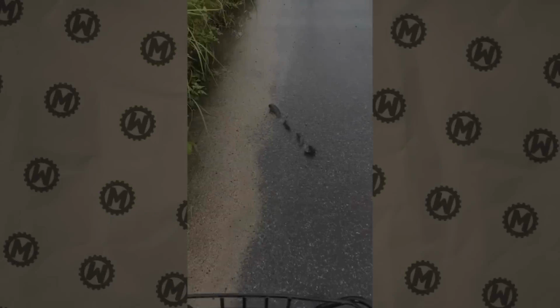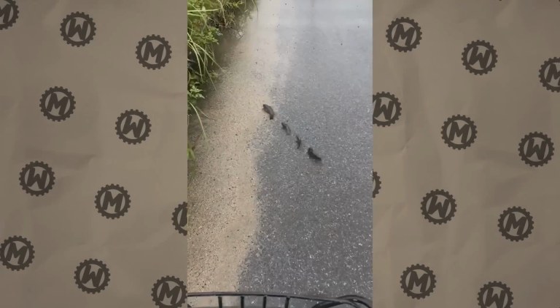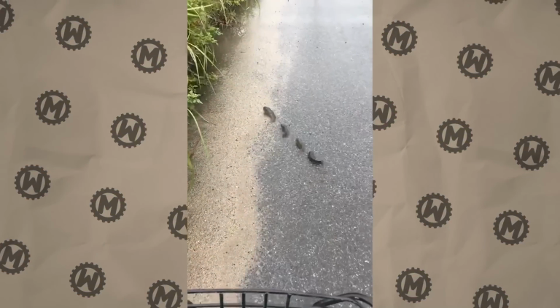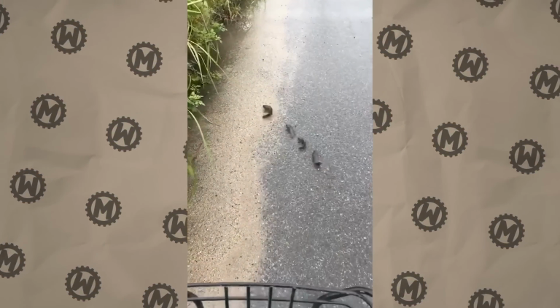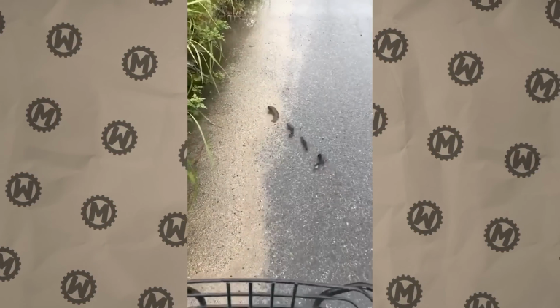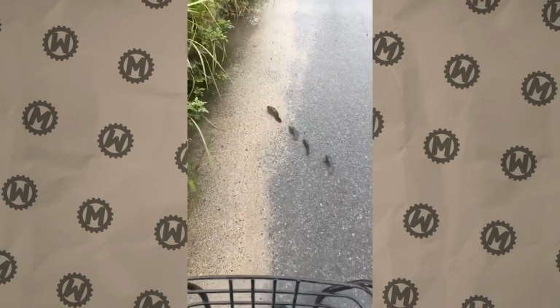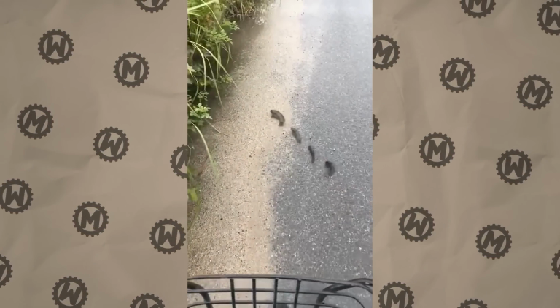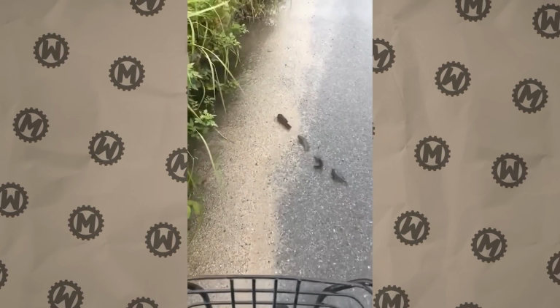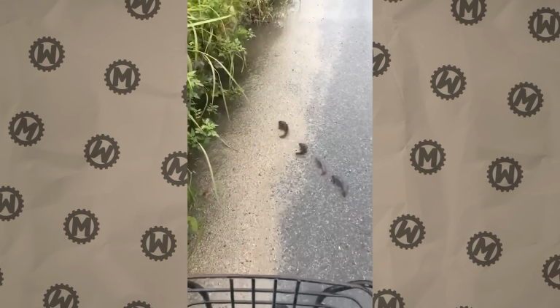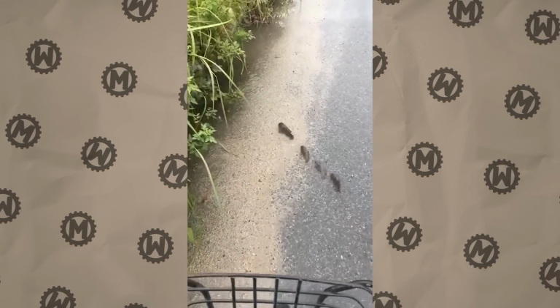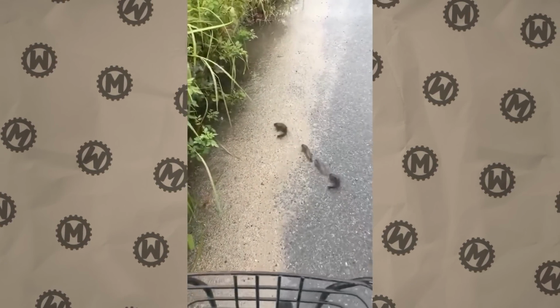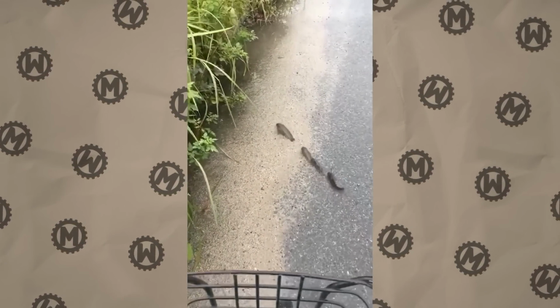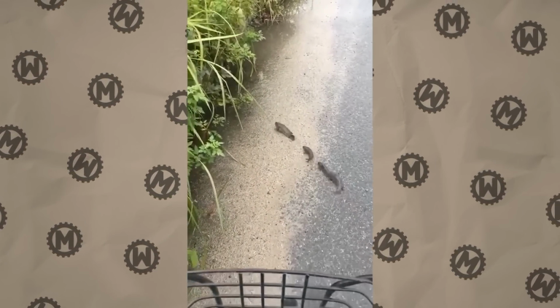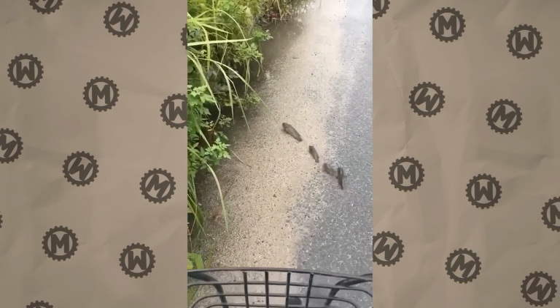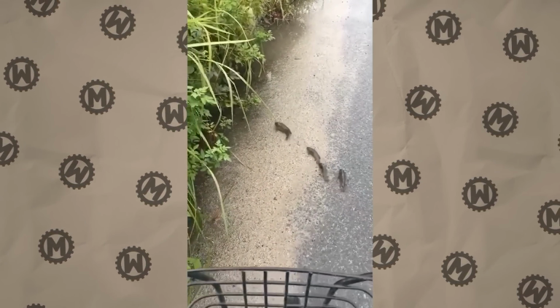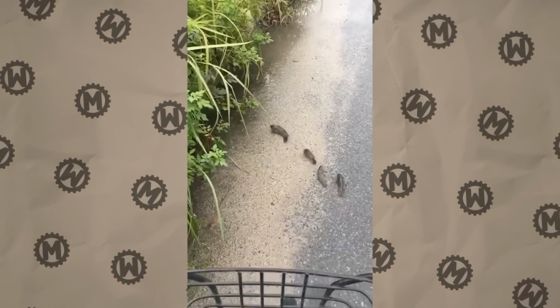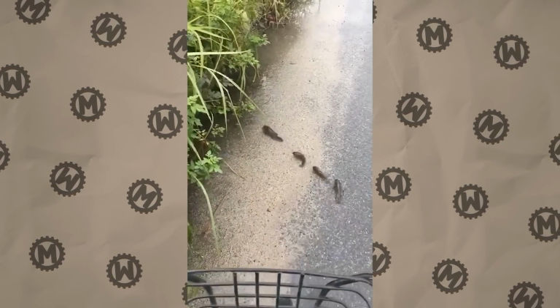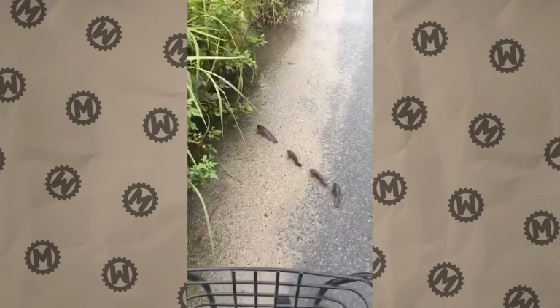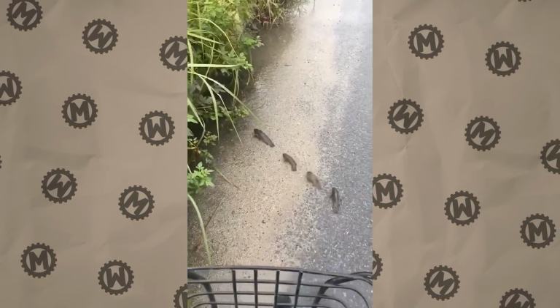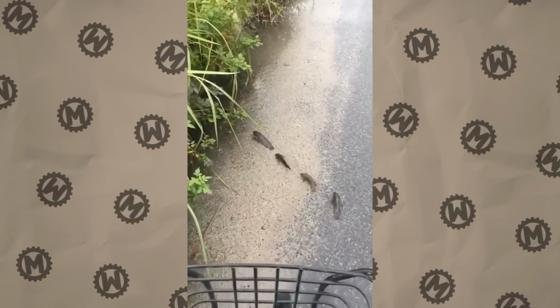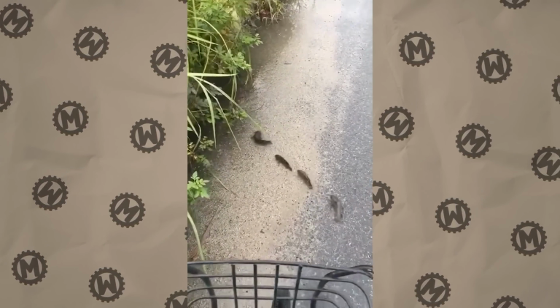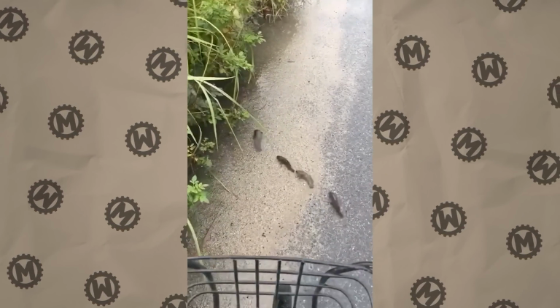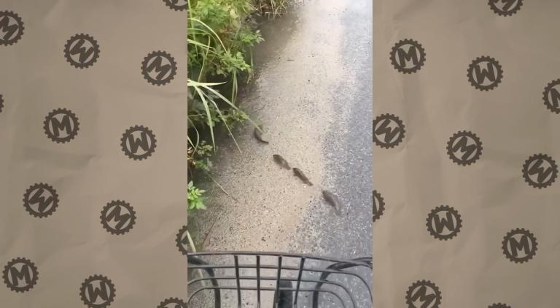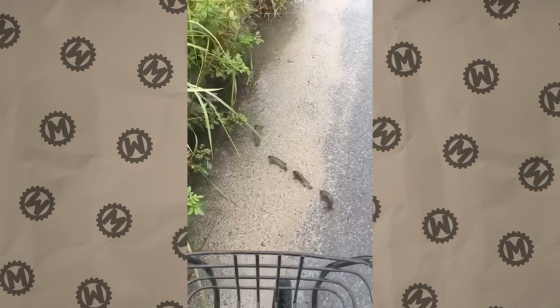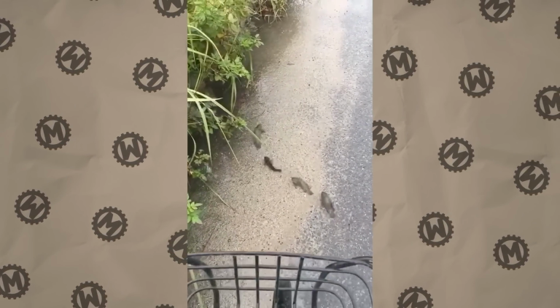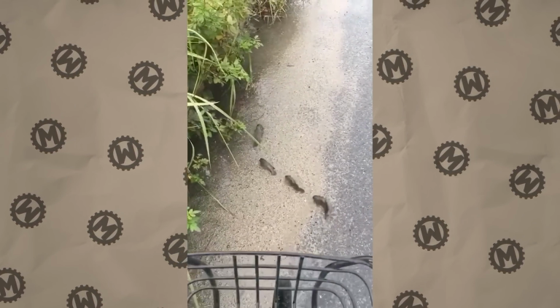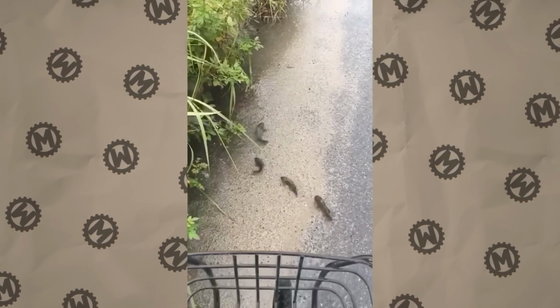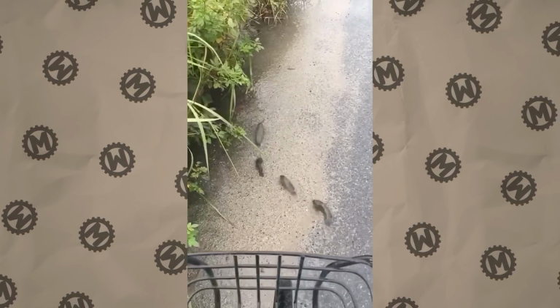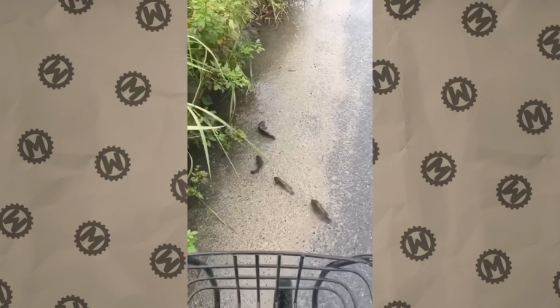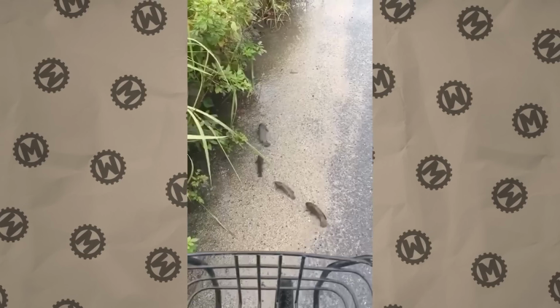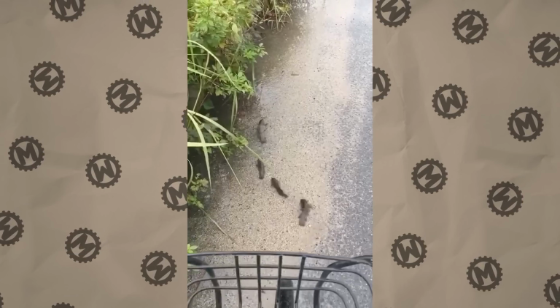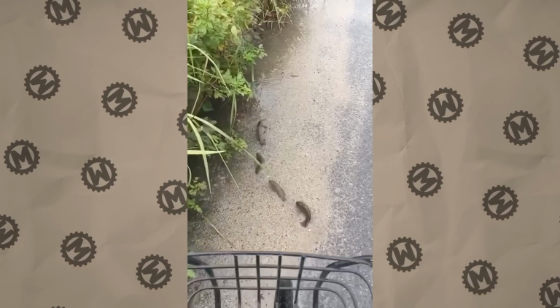Nothing special, just a family of fish cosplaying ducks and crossing the road. Let's move on.